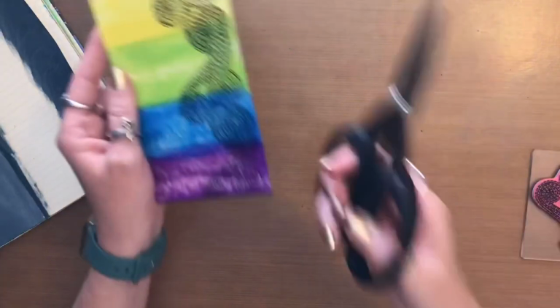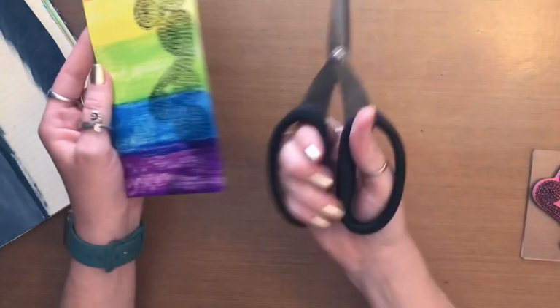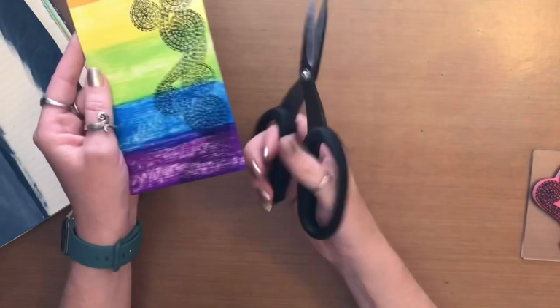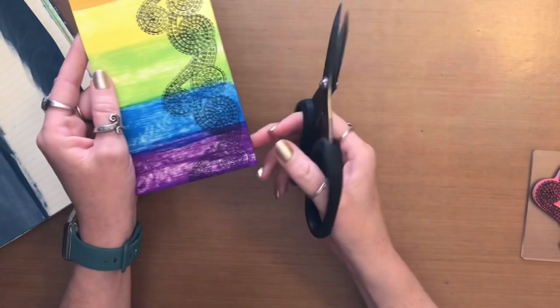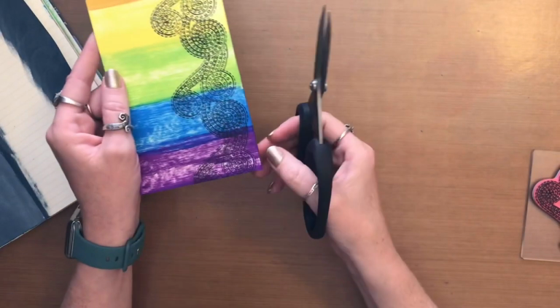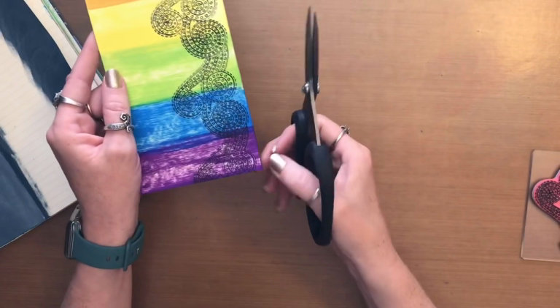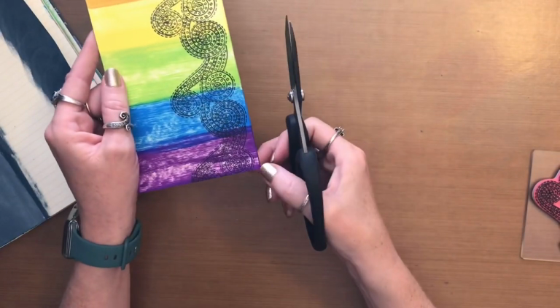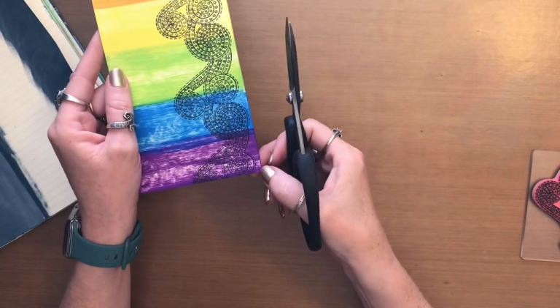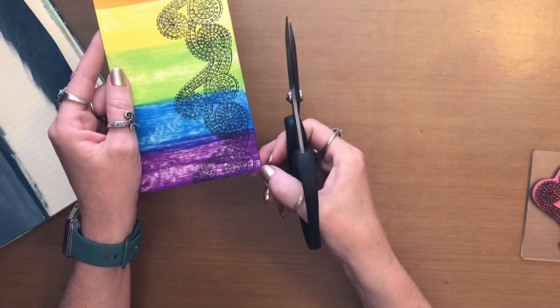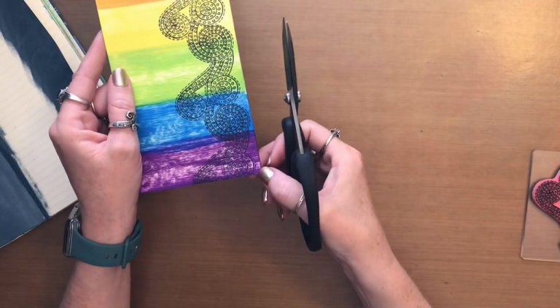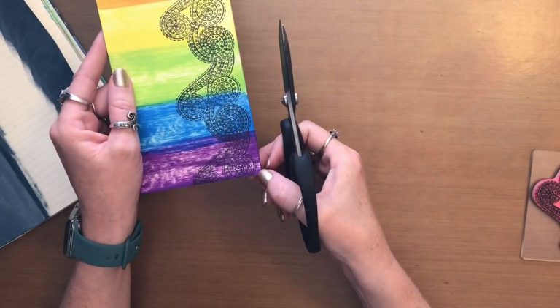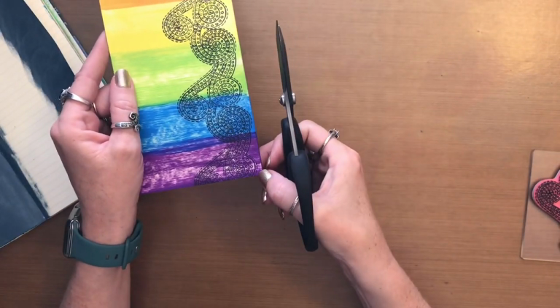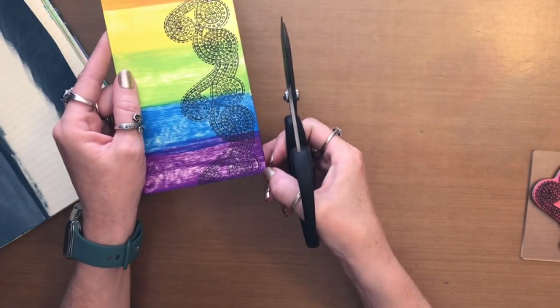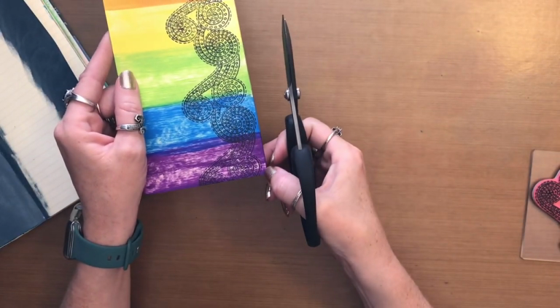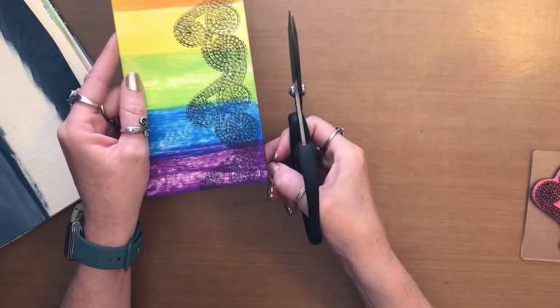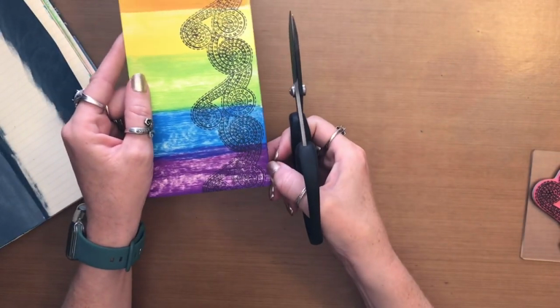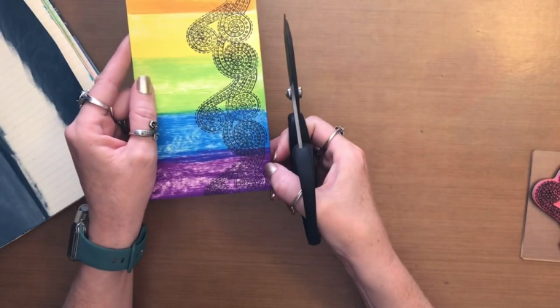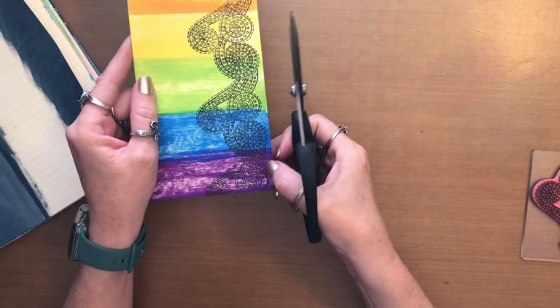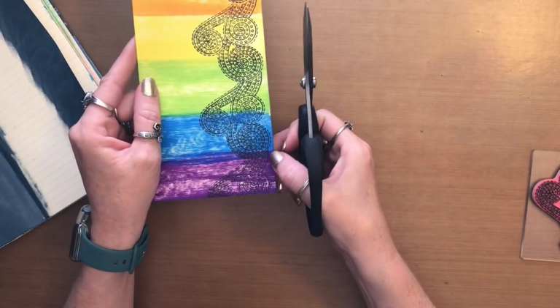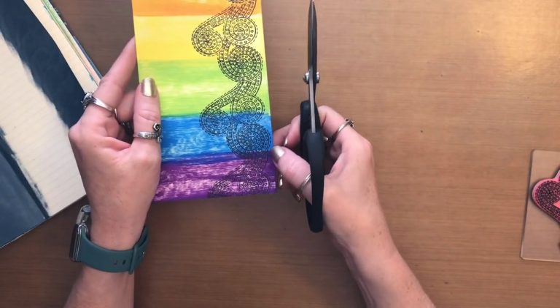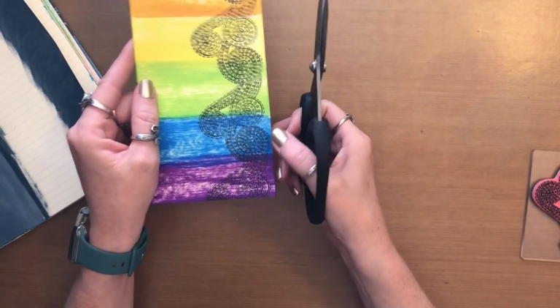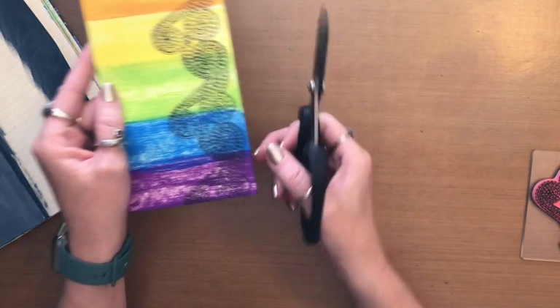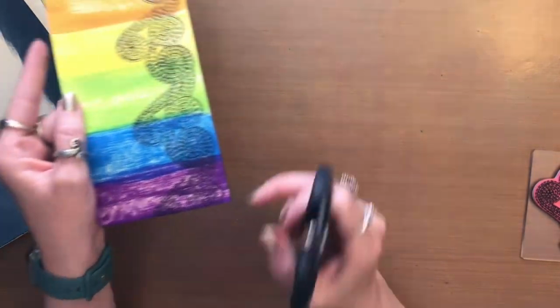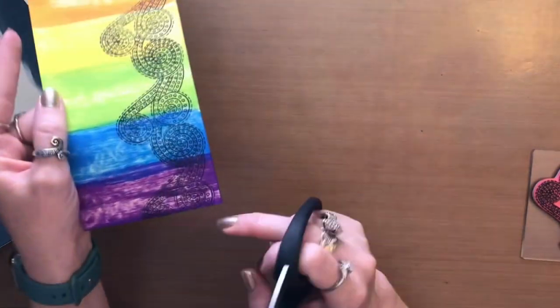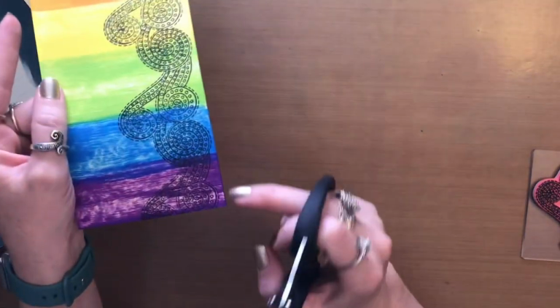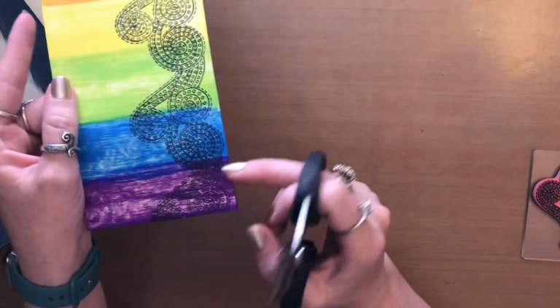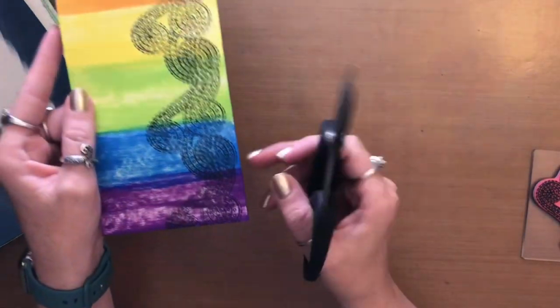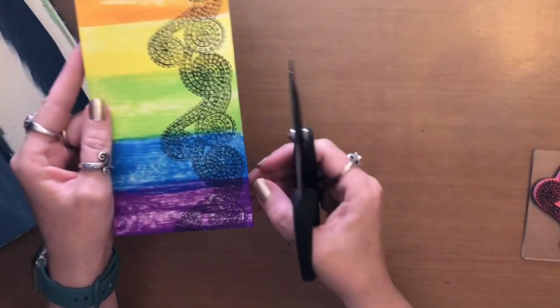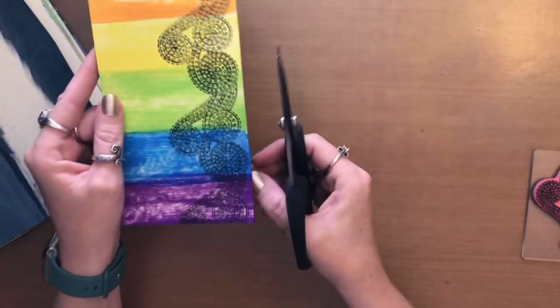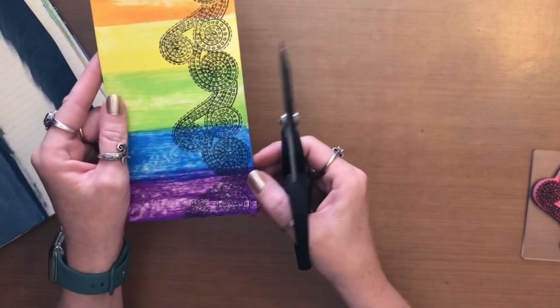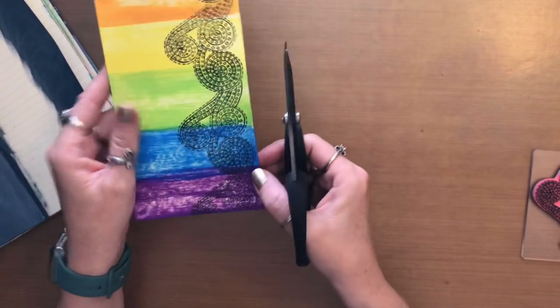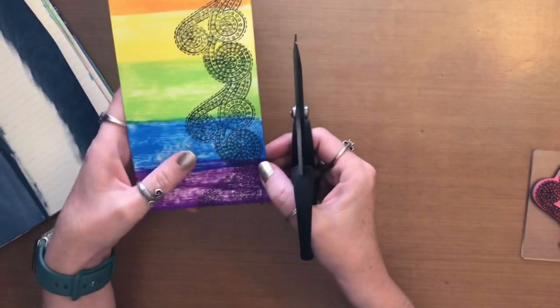Now I'm going to take my scissors and I'm going to cut right along the outside of this line that I created.